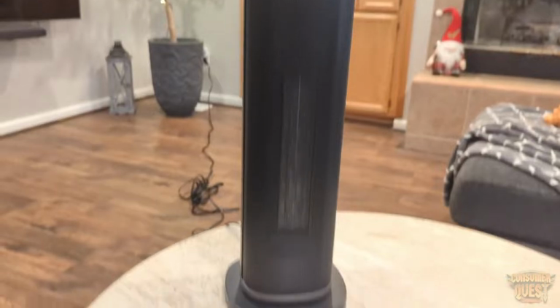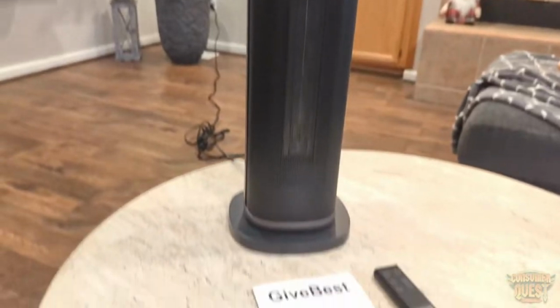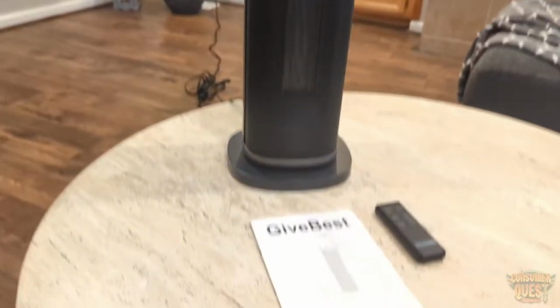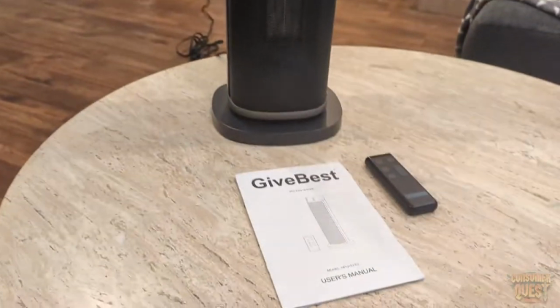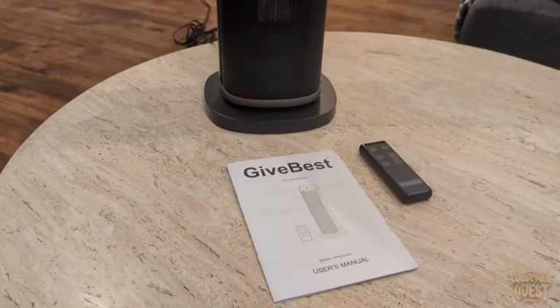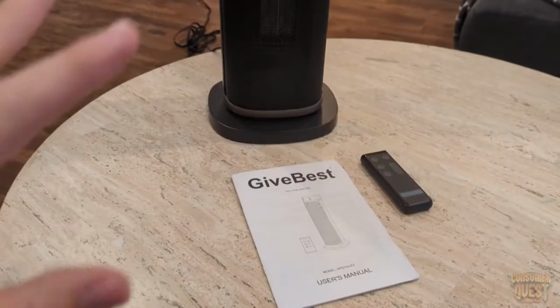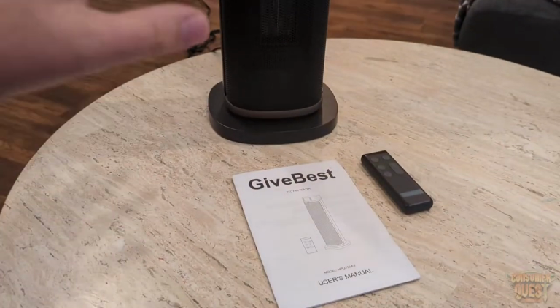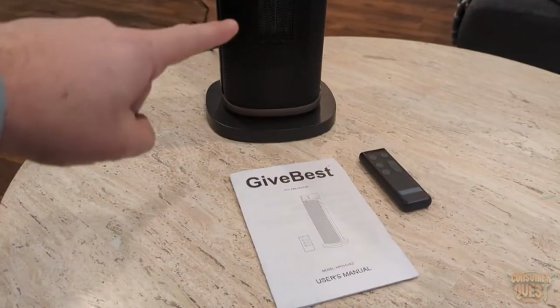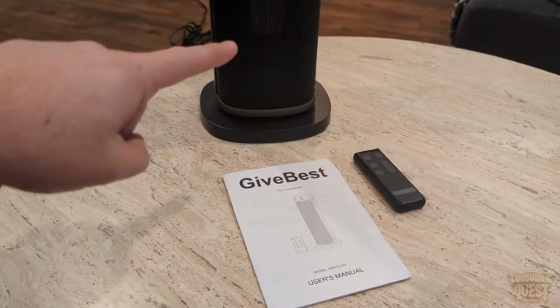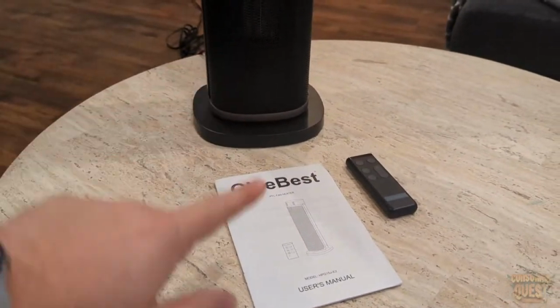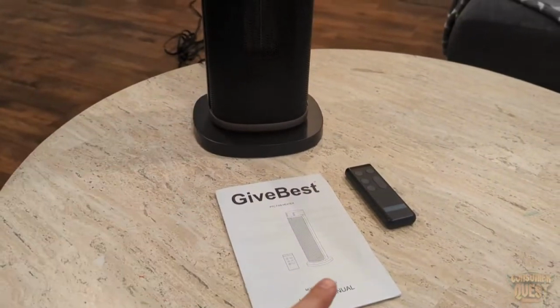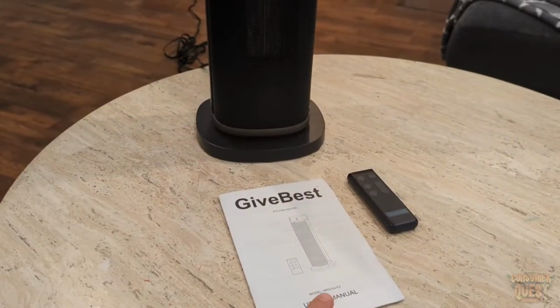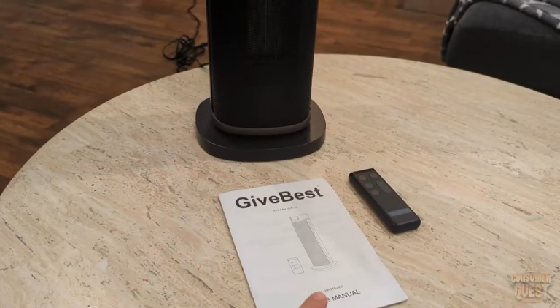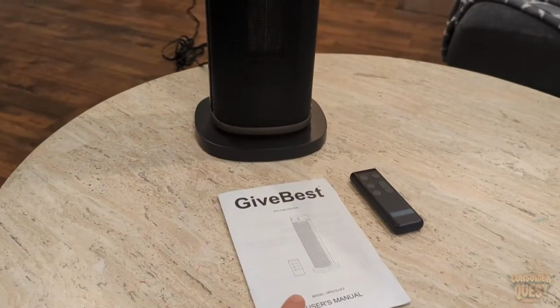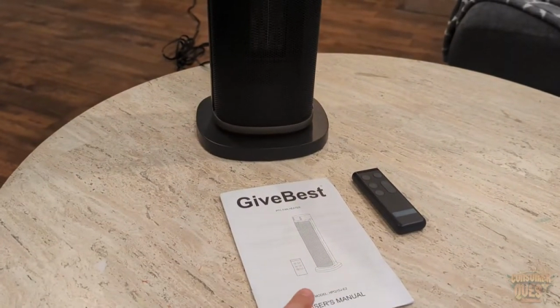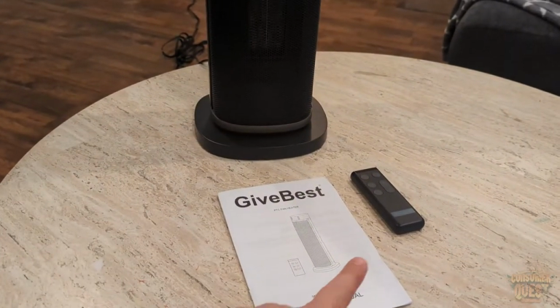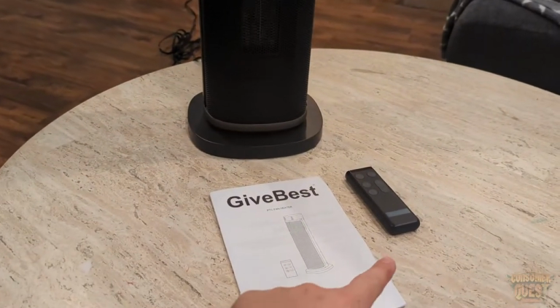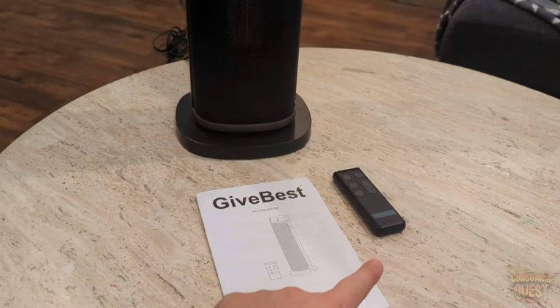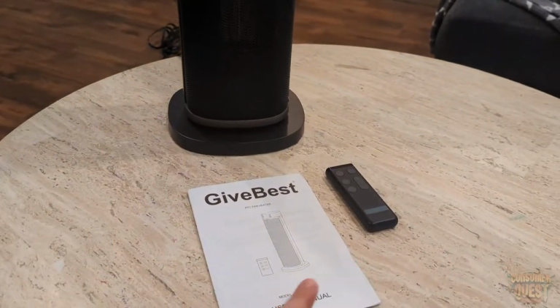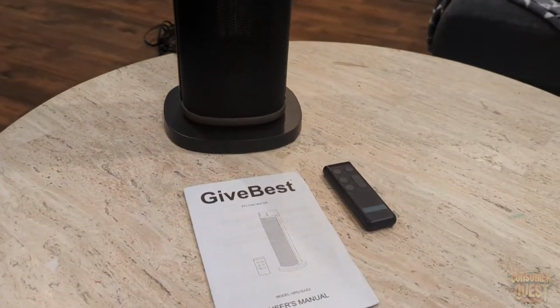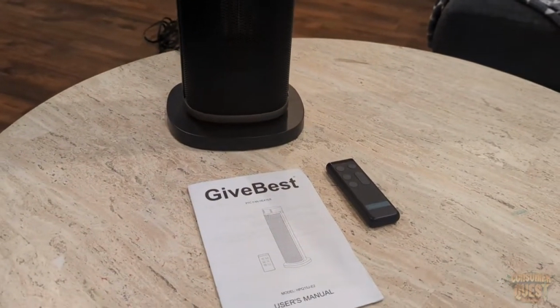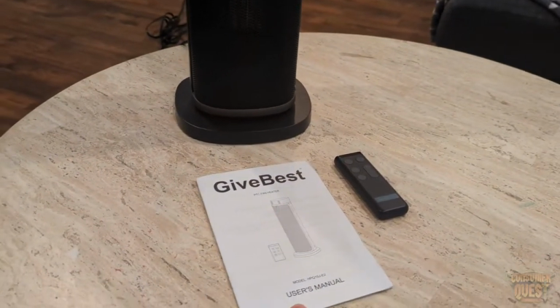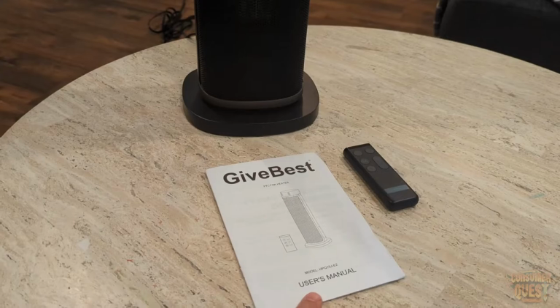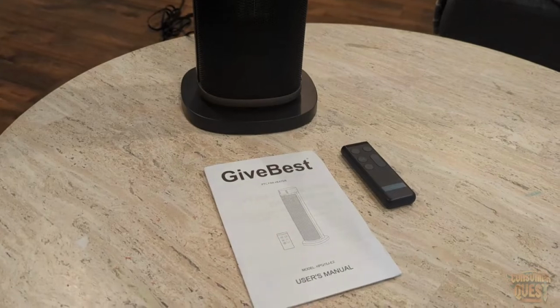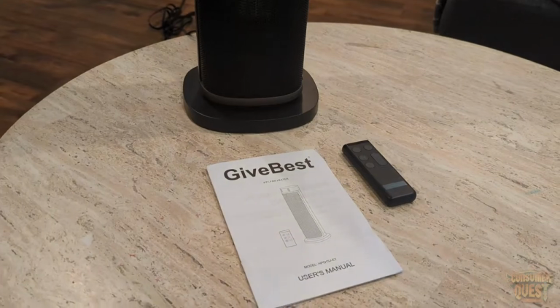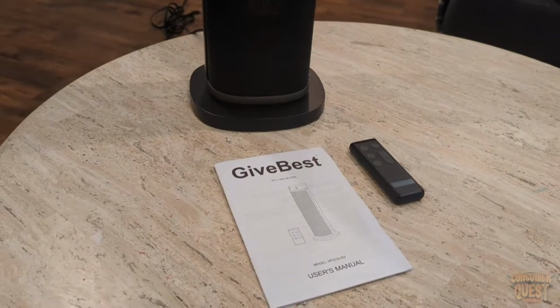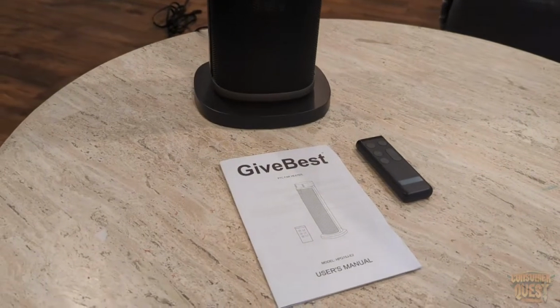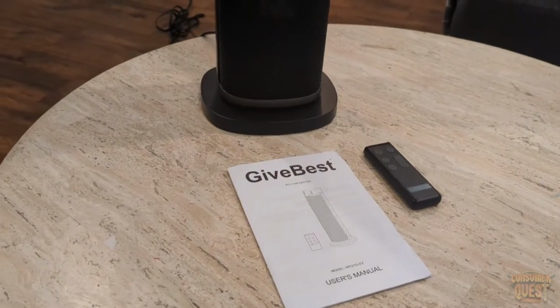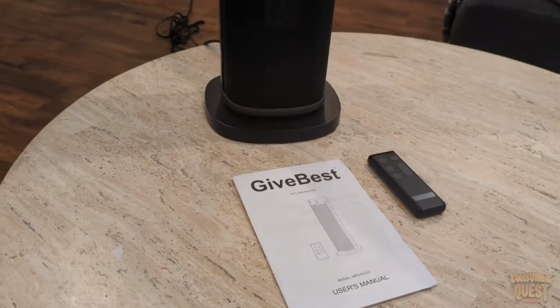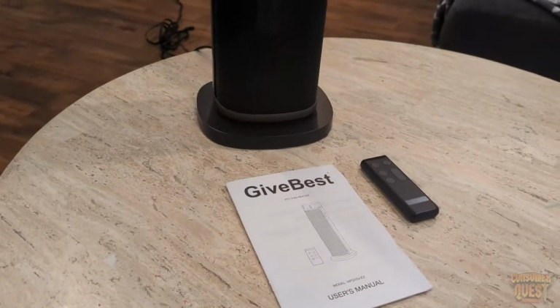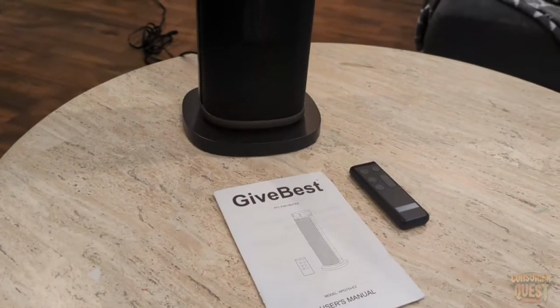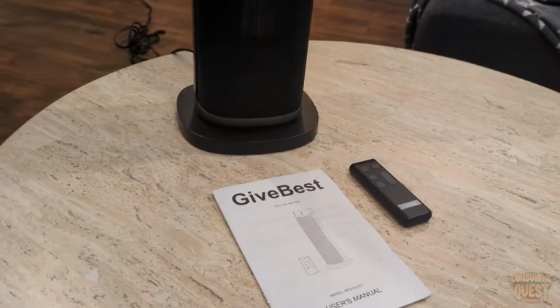So in the box you're going to get the heater itself, you're going to get the remote control, and you're going to get the instruction manual. Very simple, very easy to use.